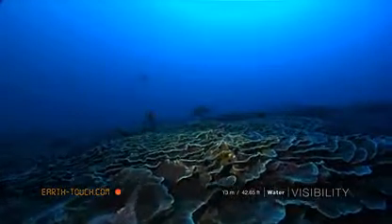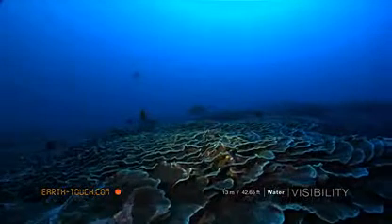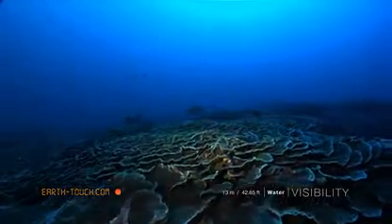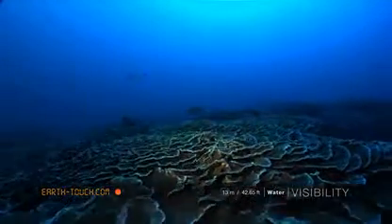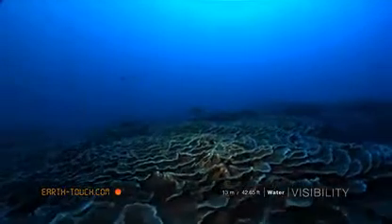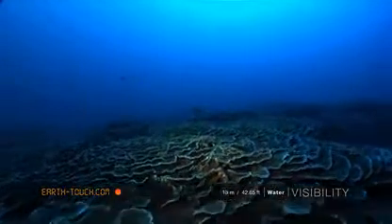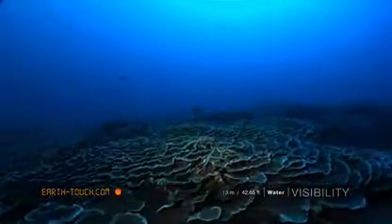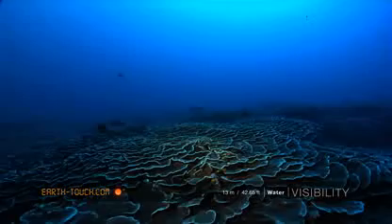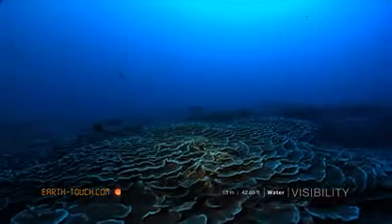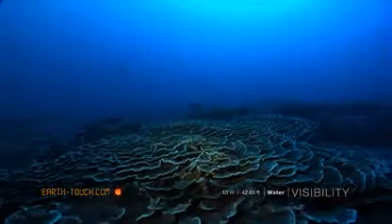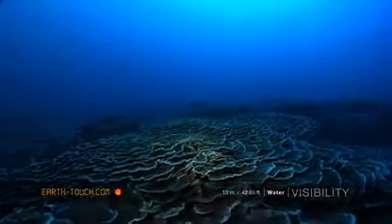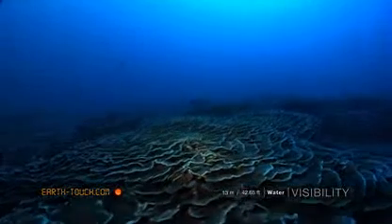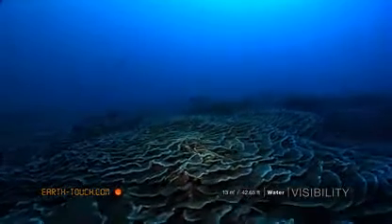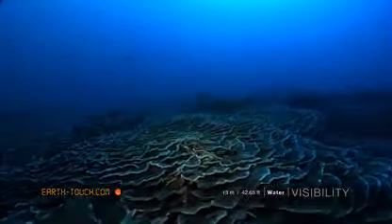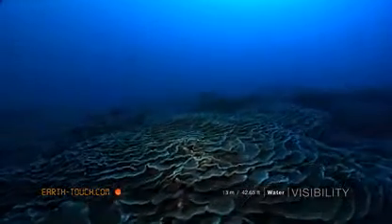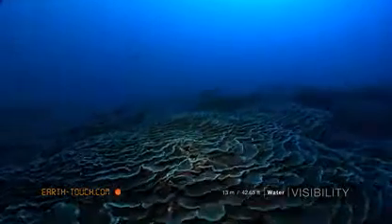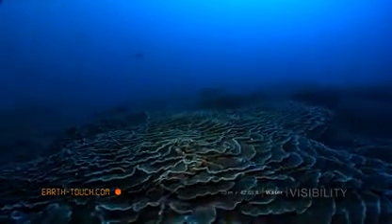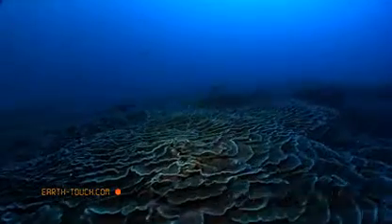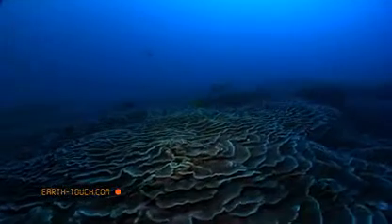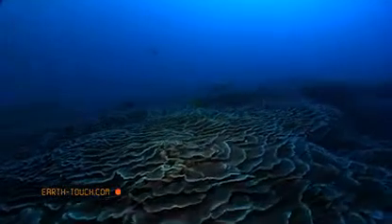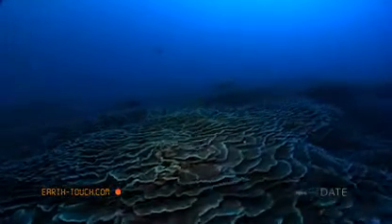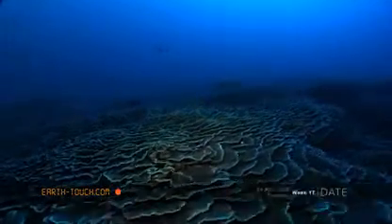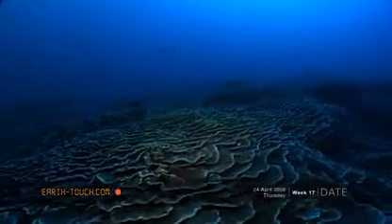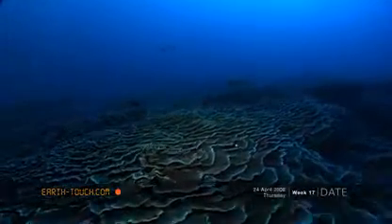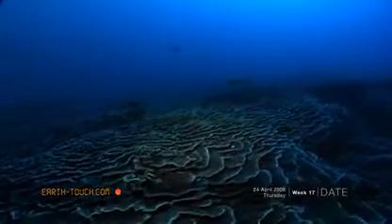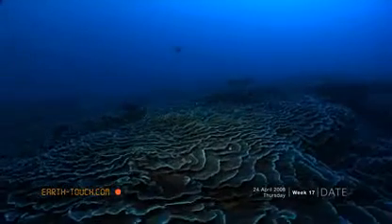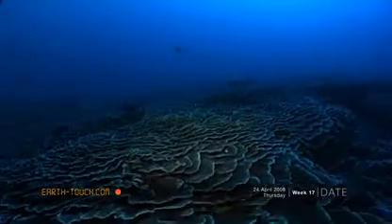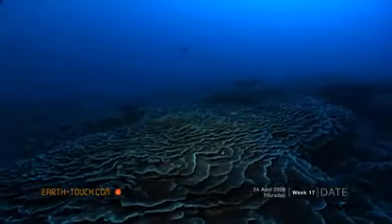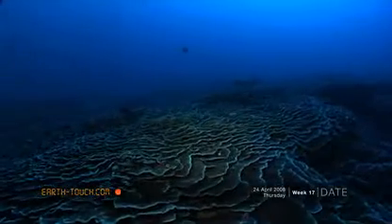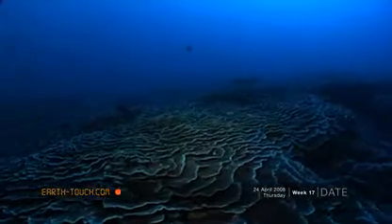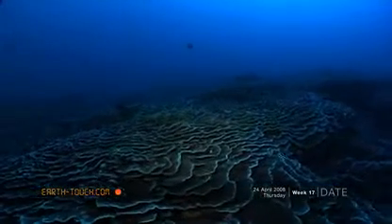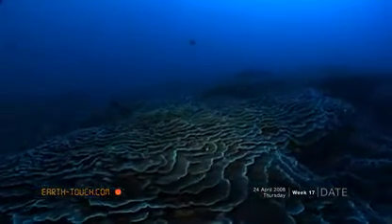There's a nice big potato bass in the distance. He's resident here — I've seen him here a couple of times before.